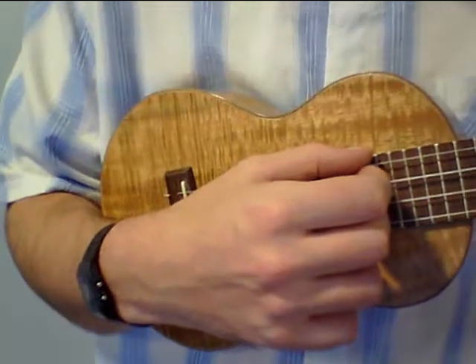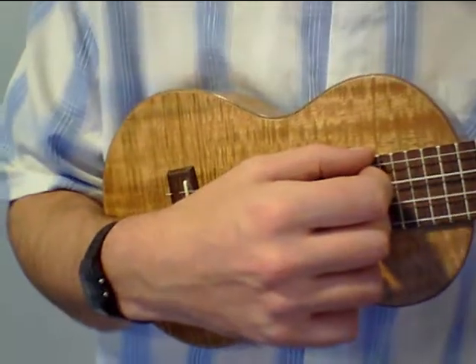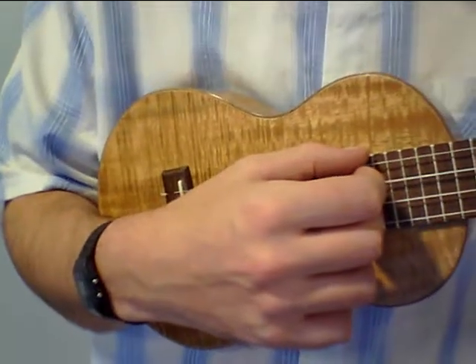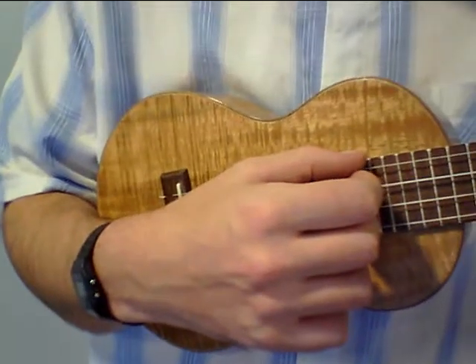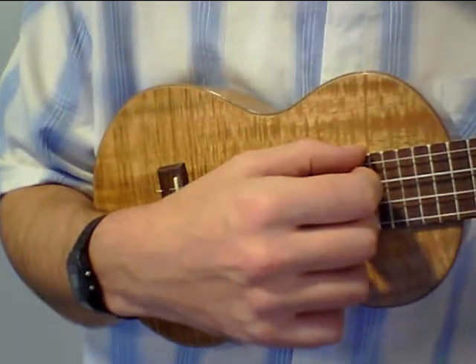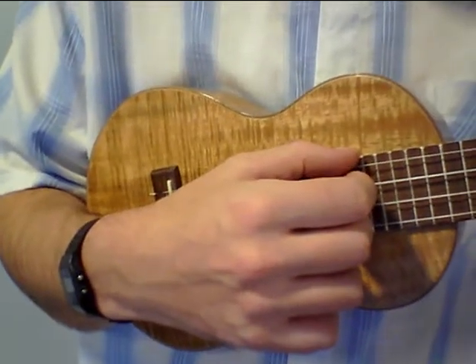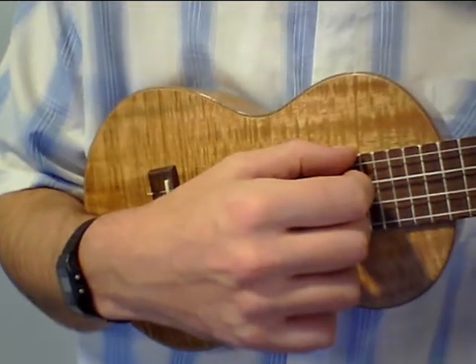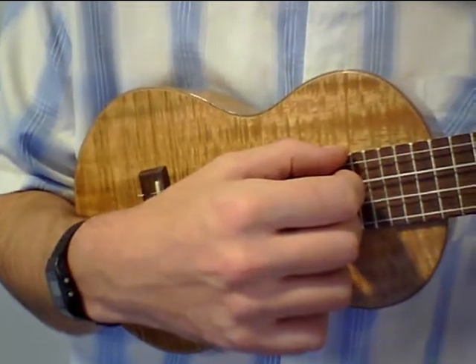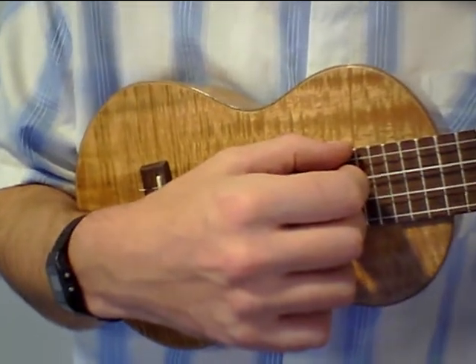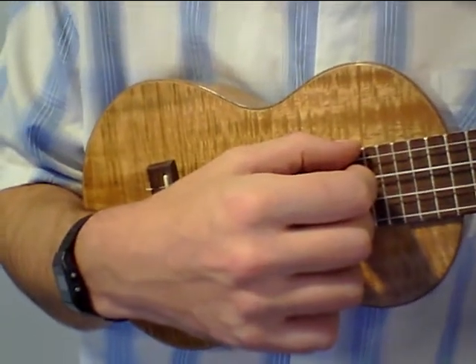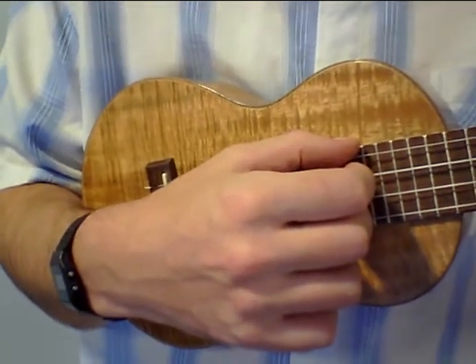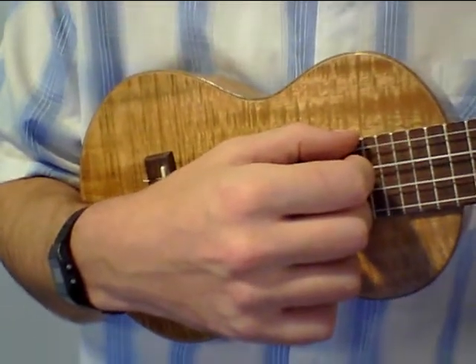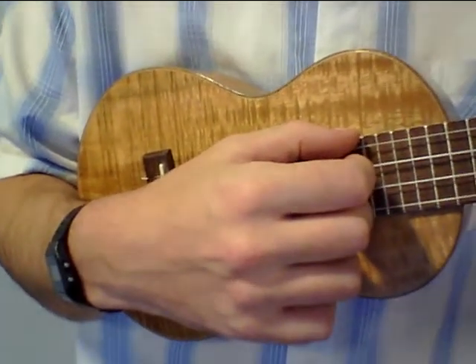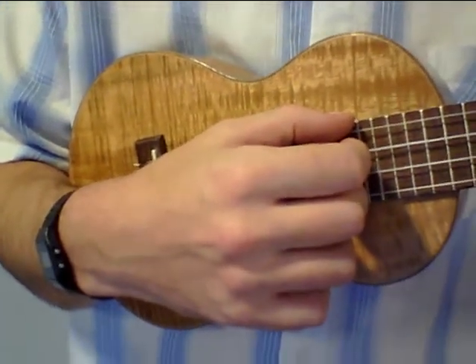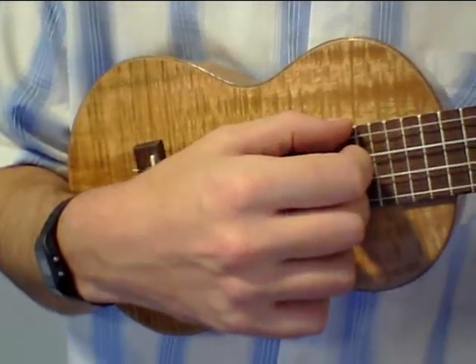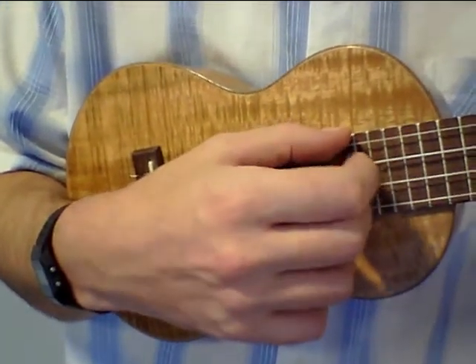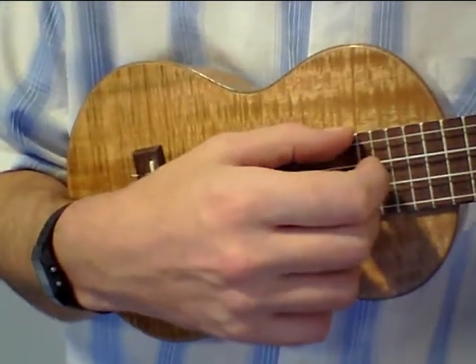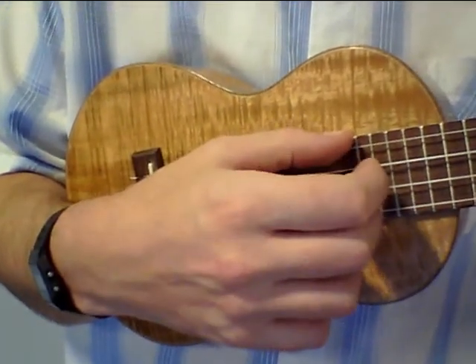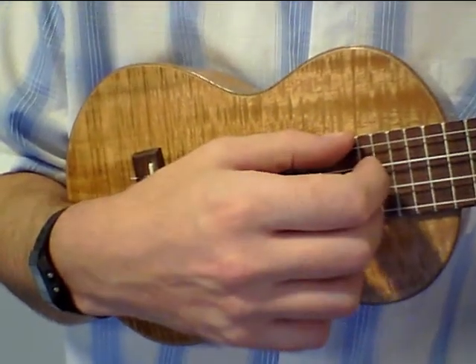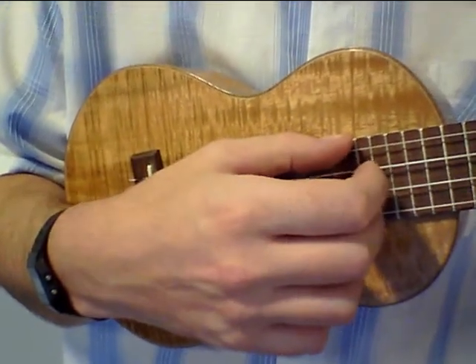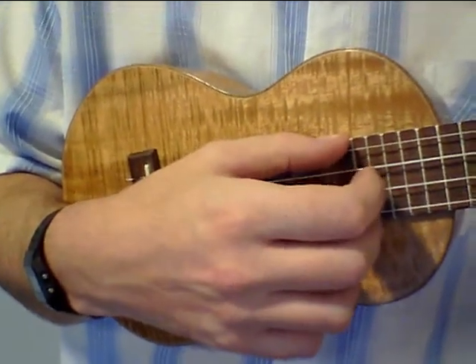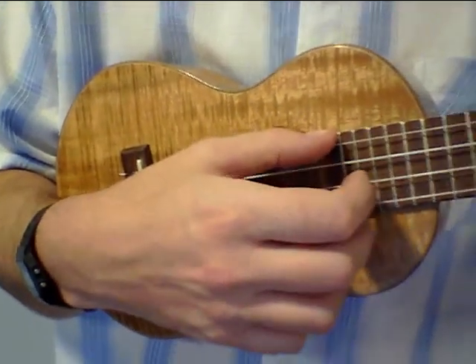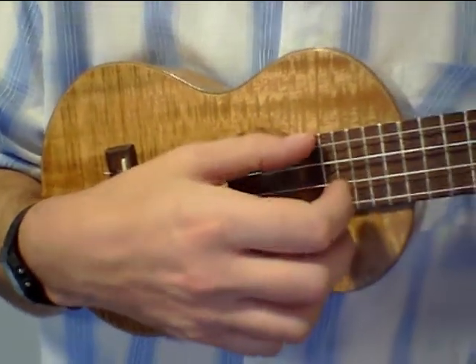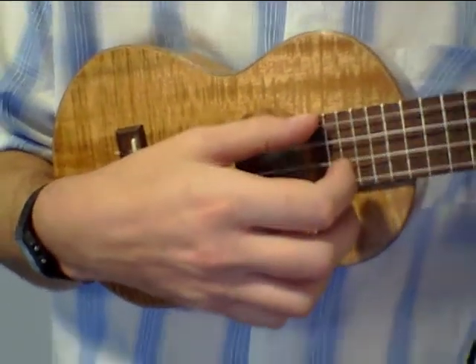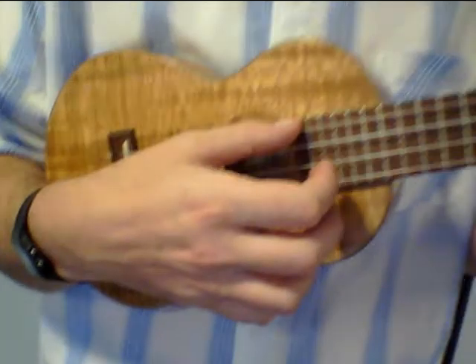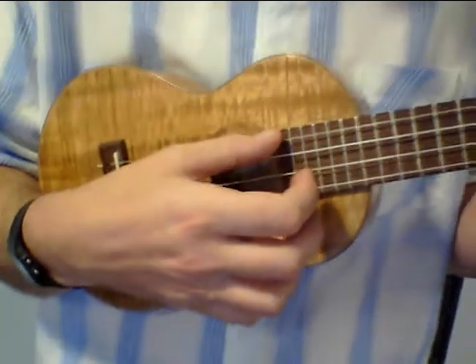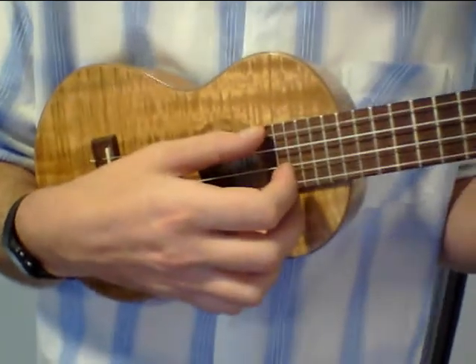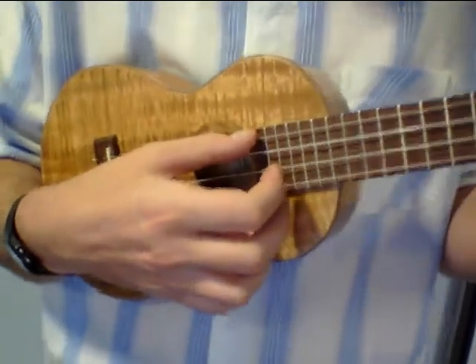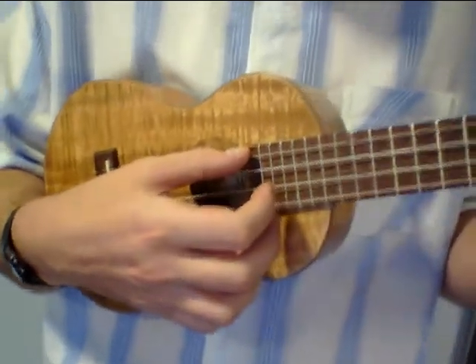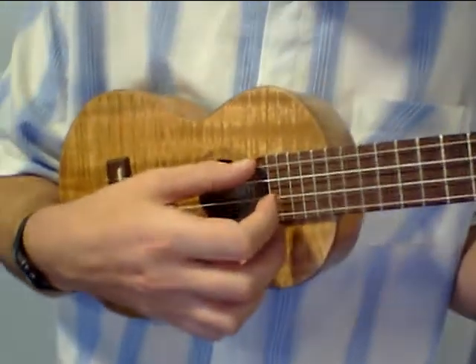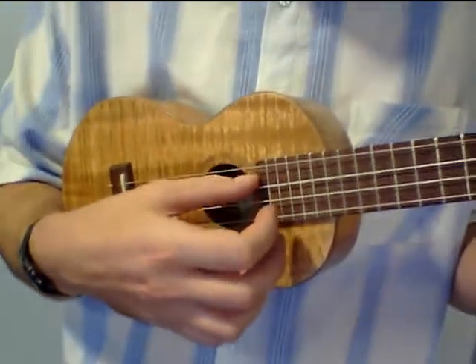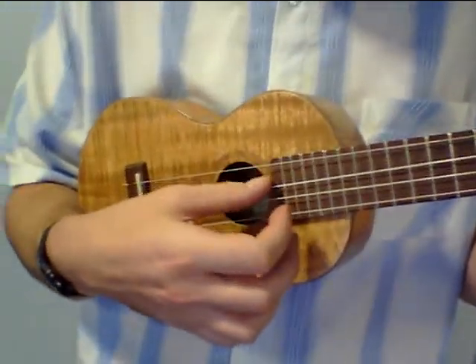Here we are with the handmade ukulele made by Alan Warburton. Let's have a bit of a sound check.